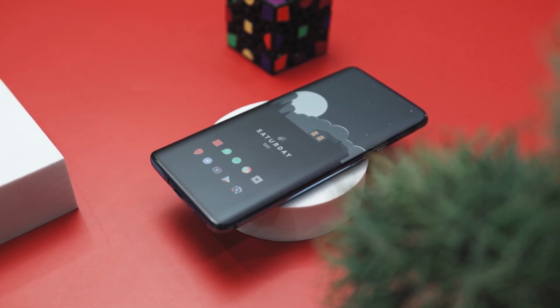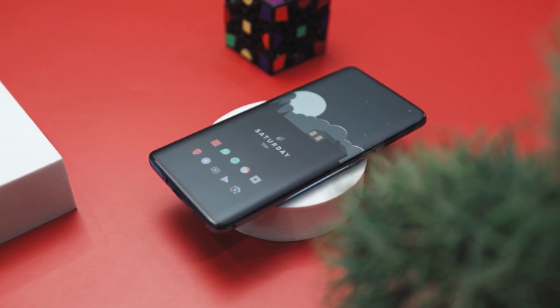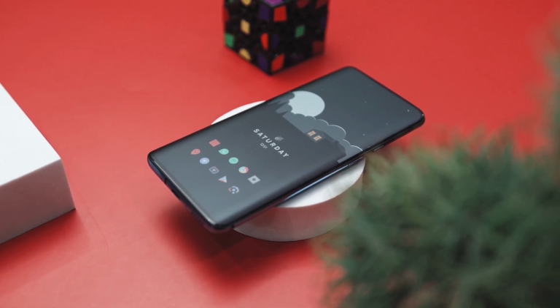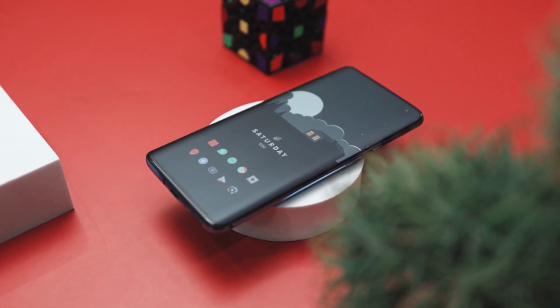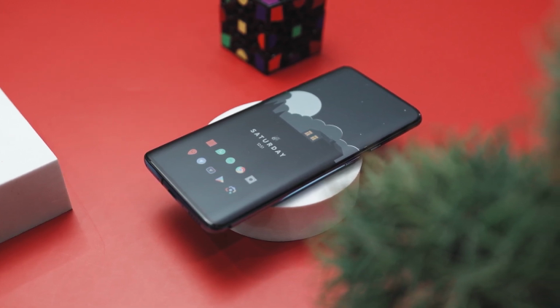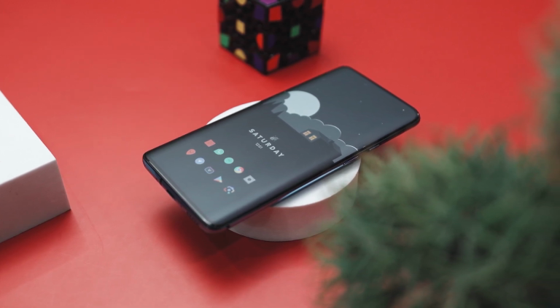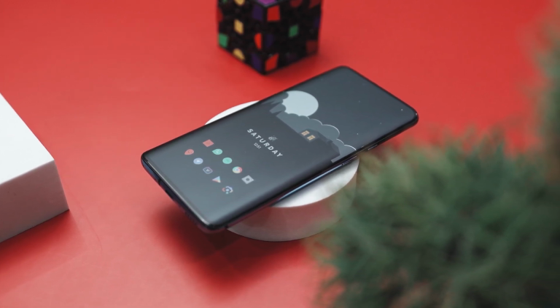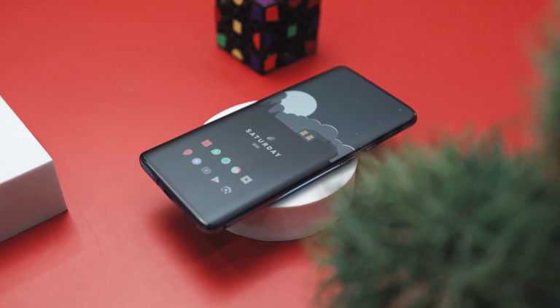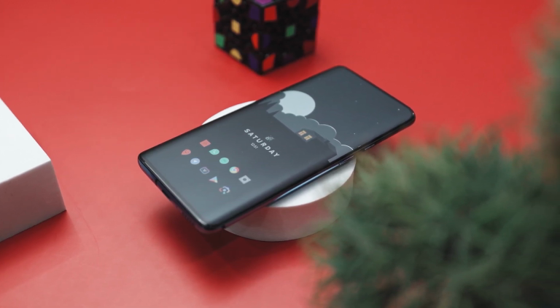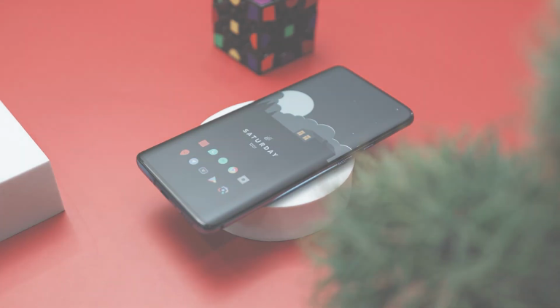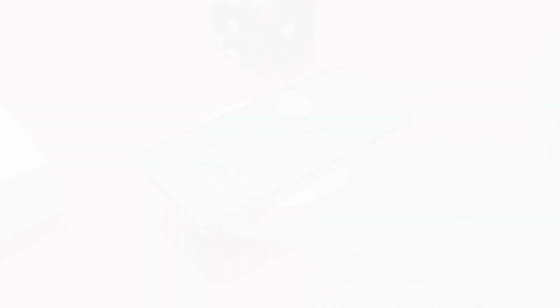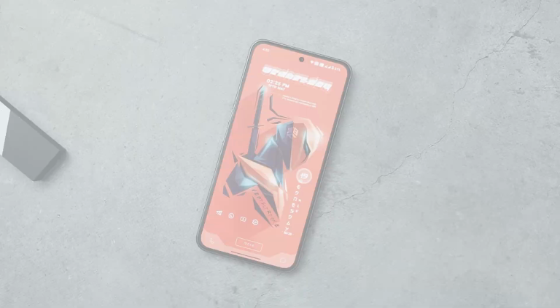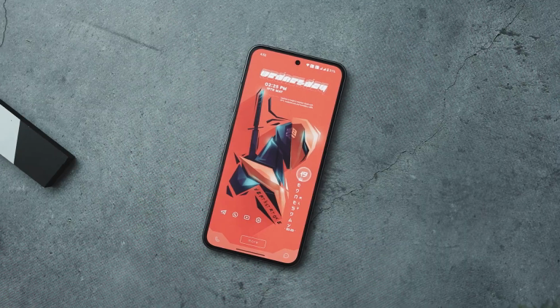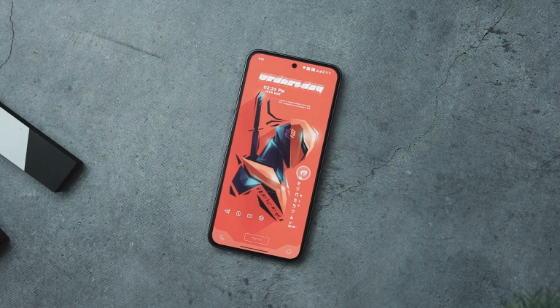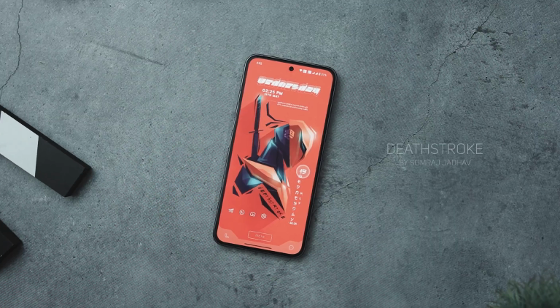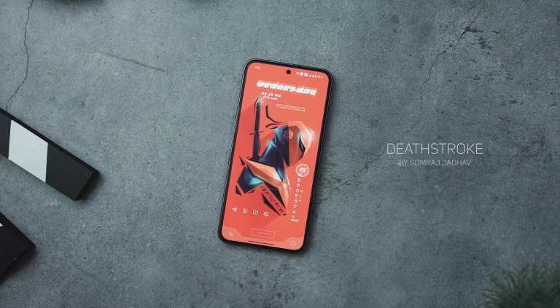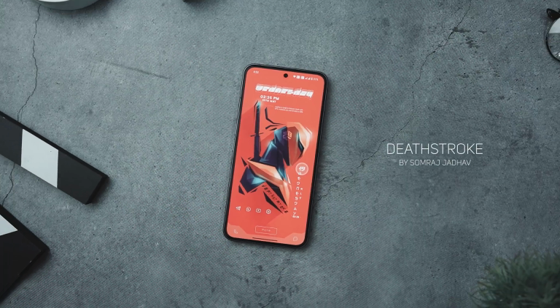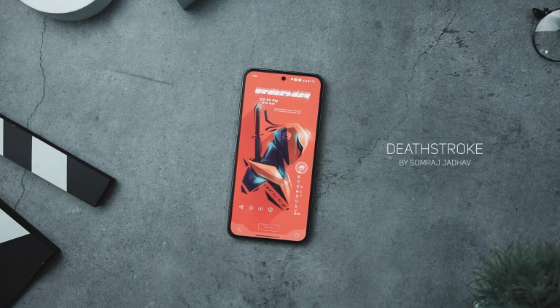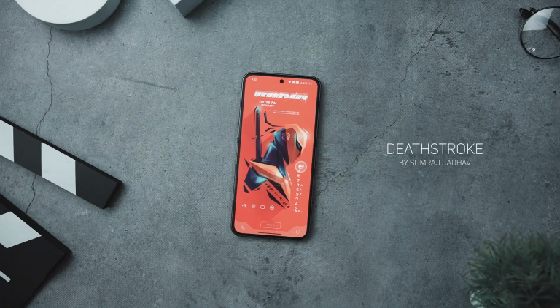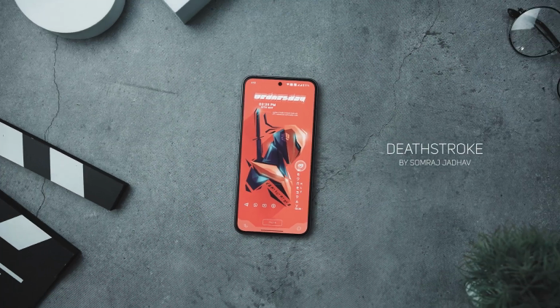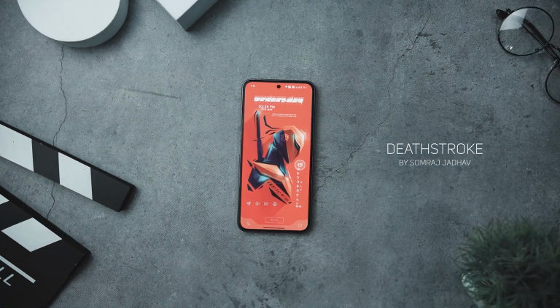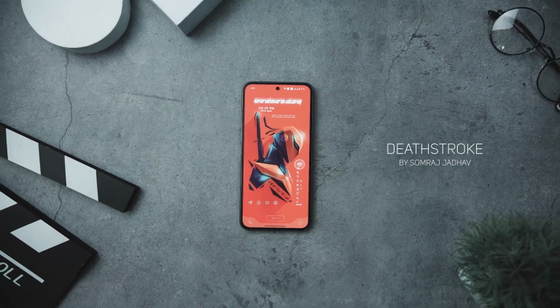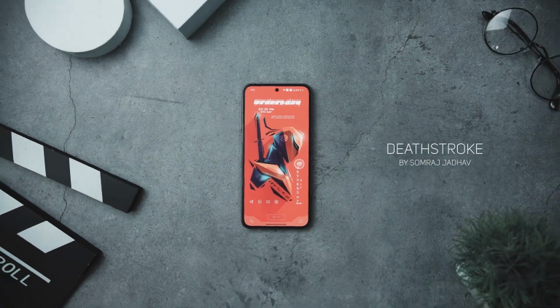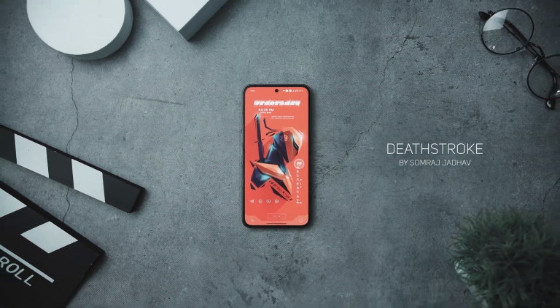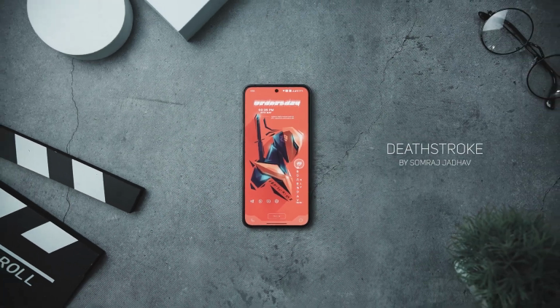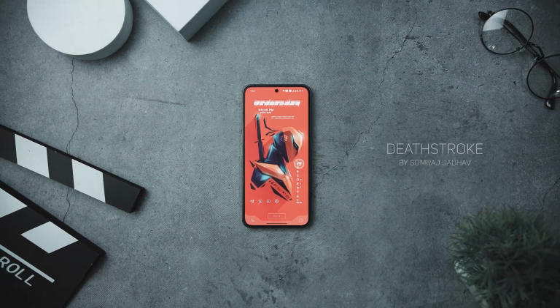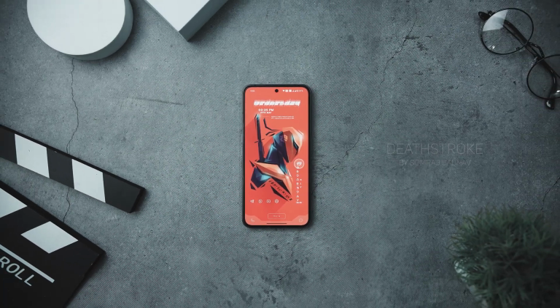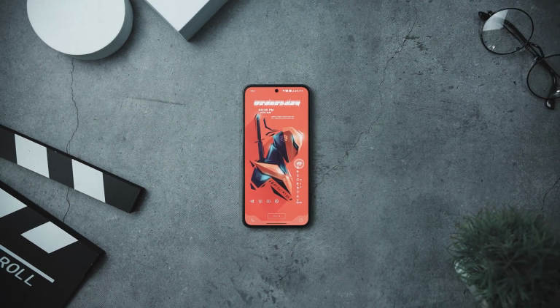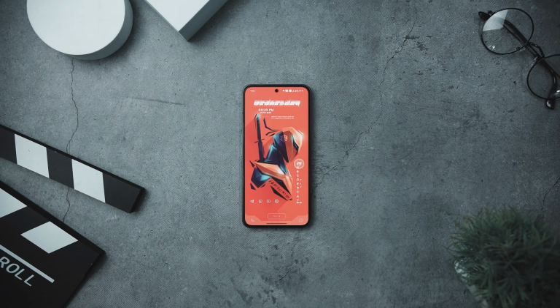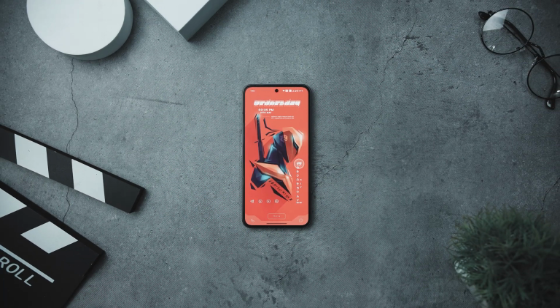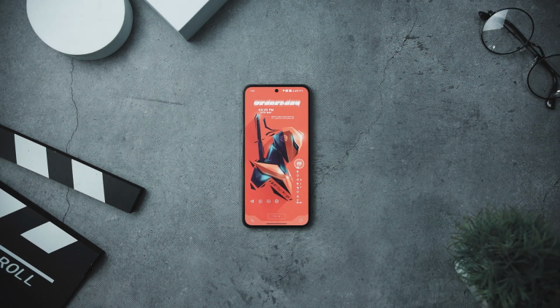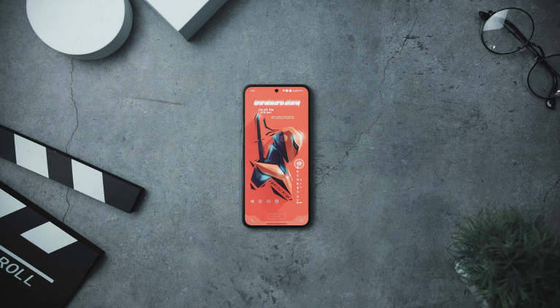To sum it up, this home screen setup is all about creating a peaceful and organized digital space. With its limited color palette and minimalistic approach, it emphasizes simplicity and ease of use, making your phone both stylish and functional. The Deathstroke Android home screen setup is a captivating blend of minimalist elegance and bold aesthetics.